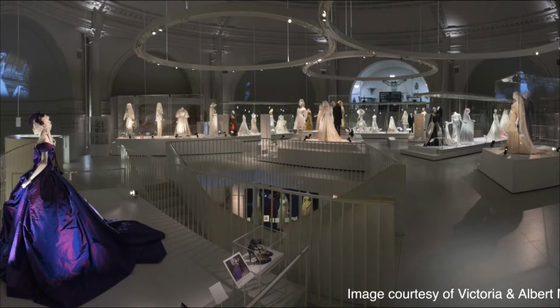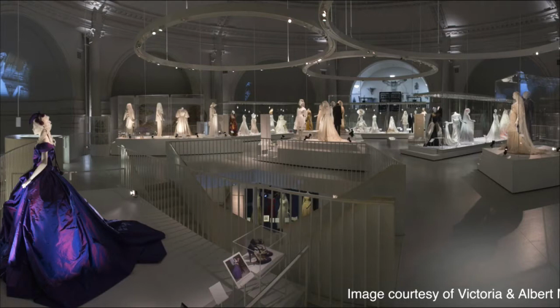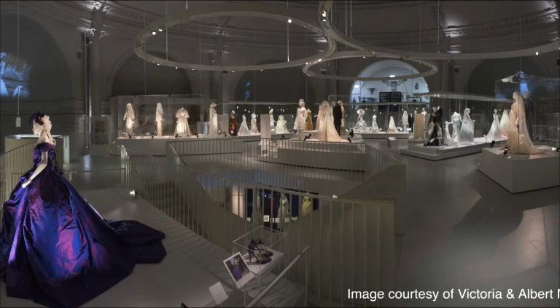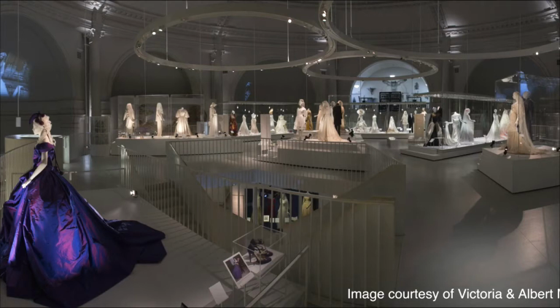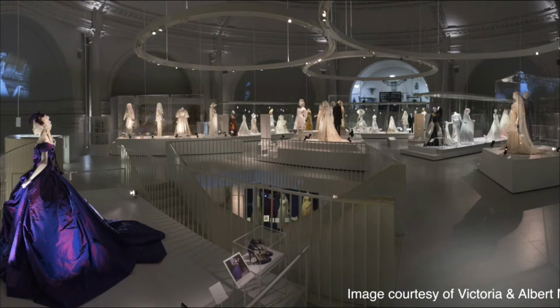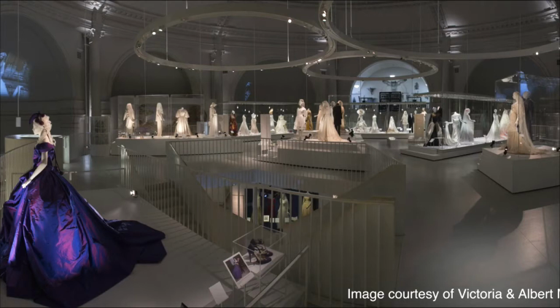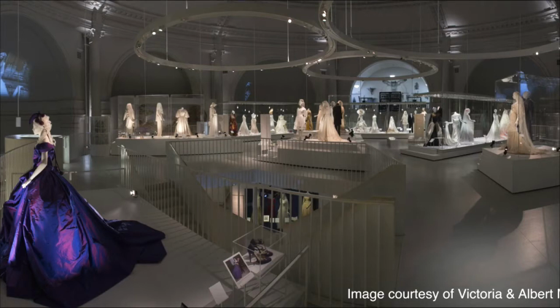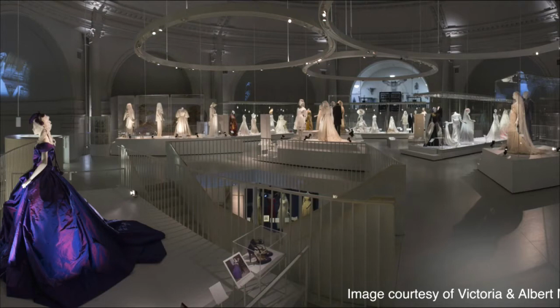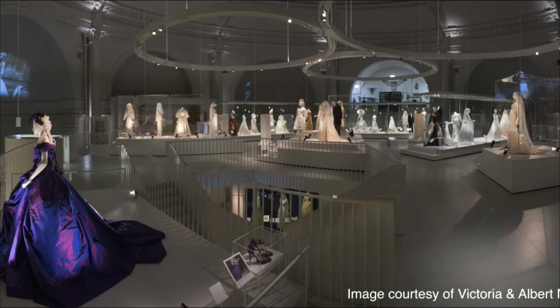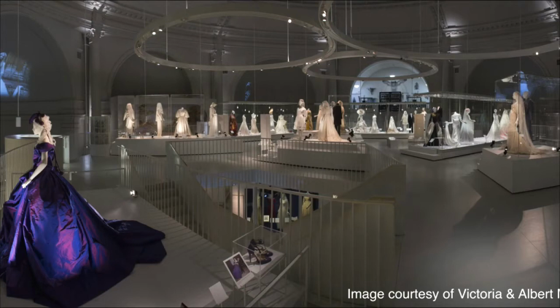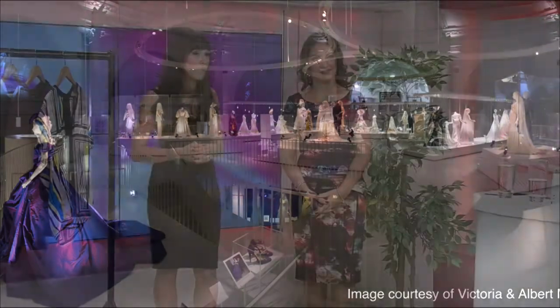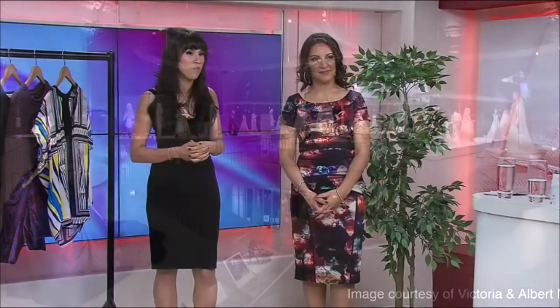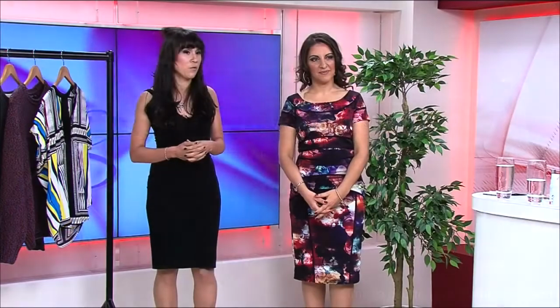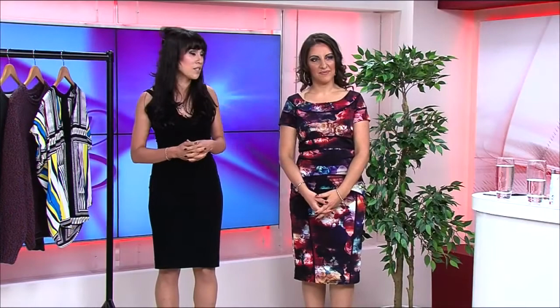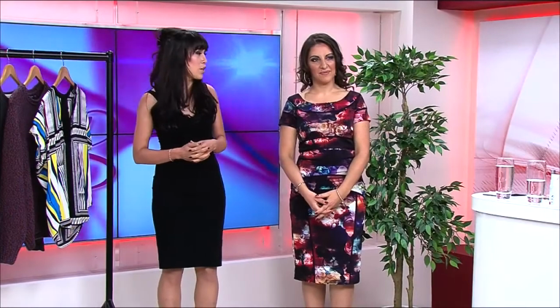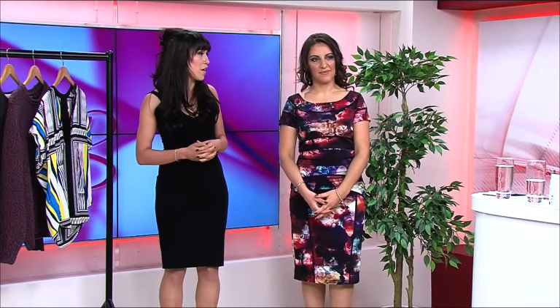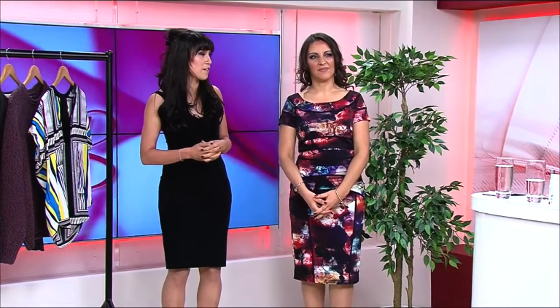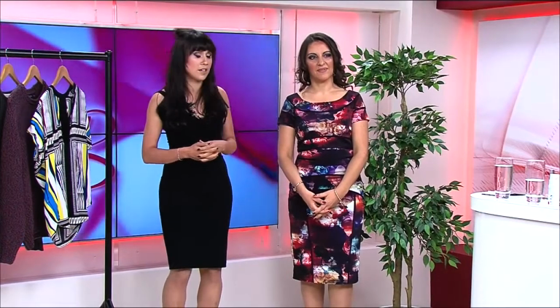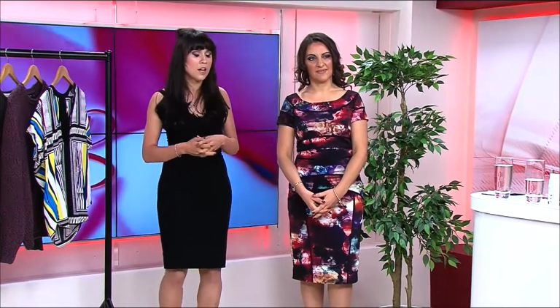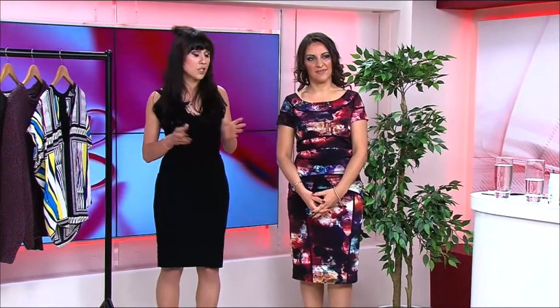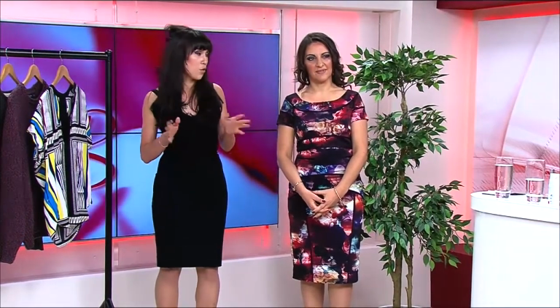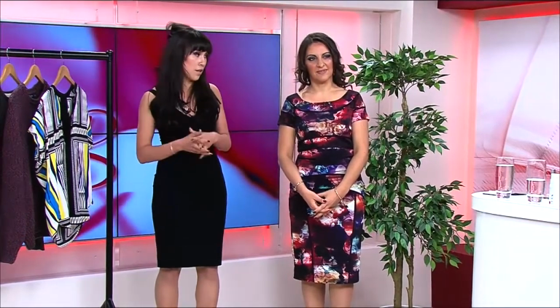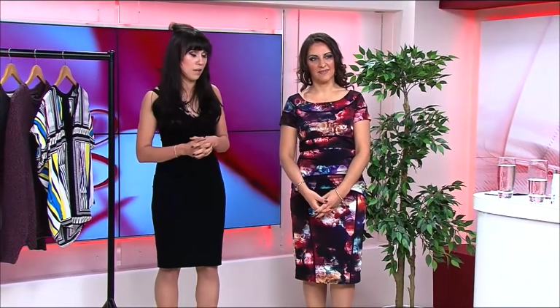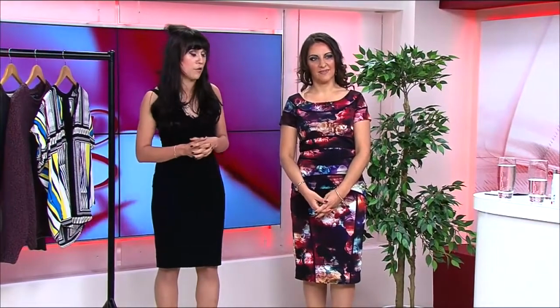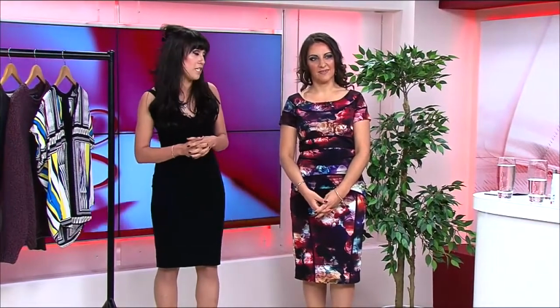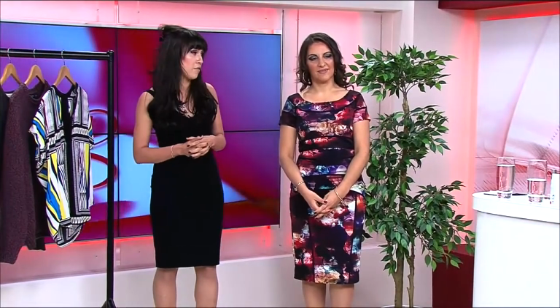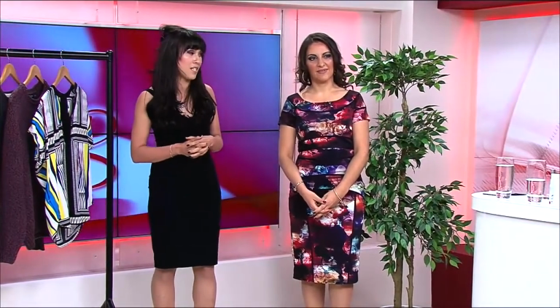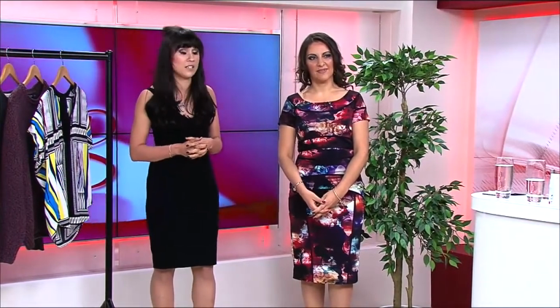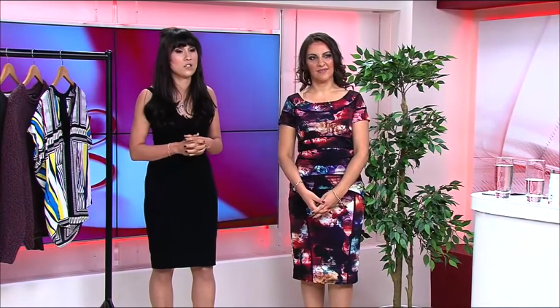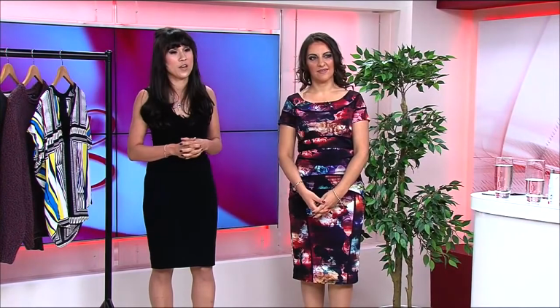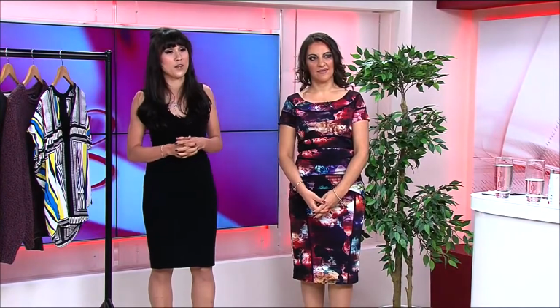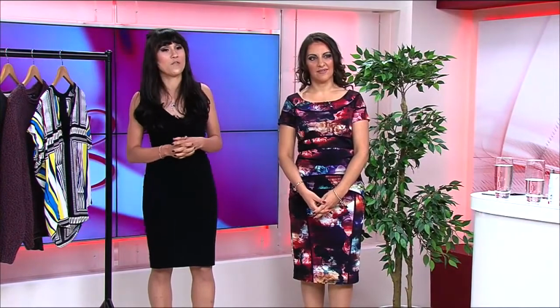You can see in the corner there we've got this lovely purple Vivienne Westwood dress that was chosen for Dita Von Teese in 2005.